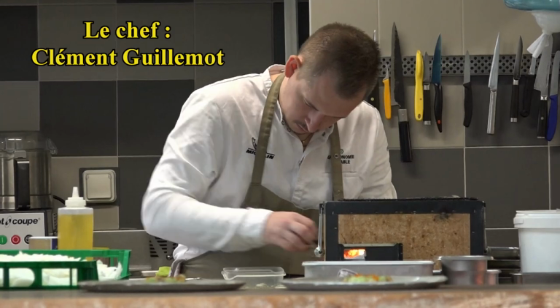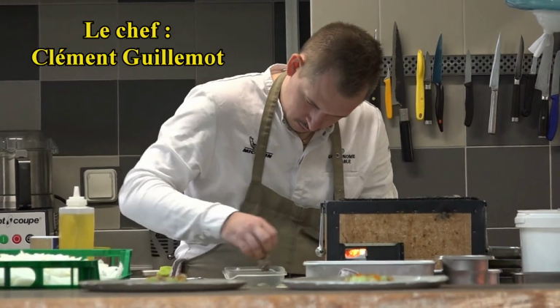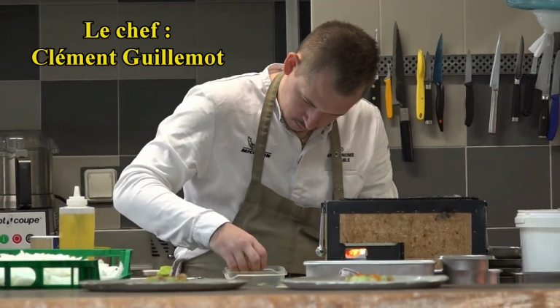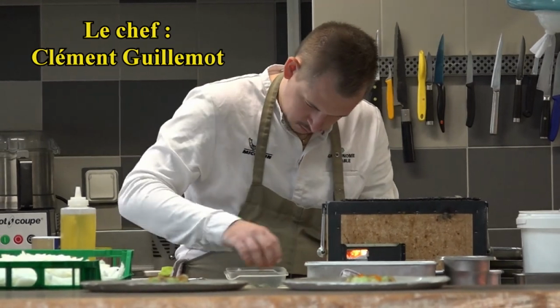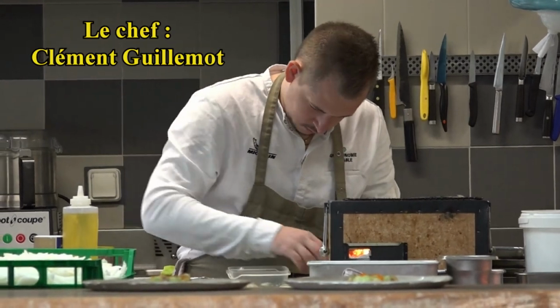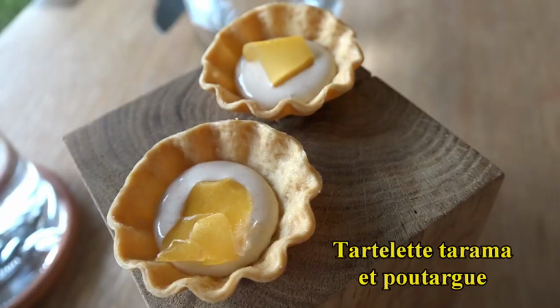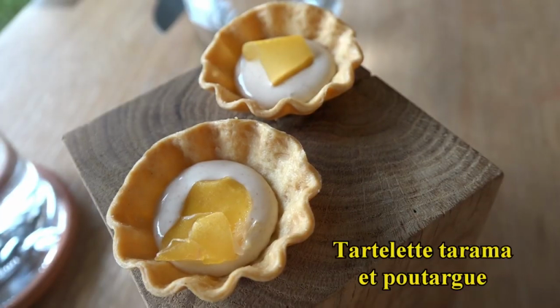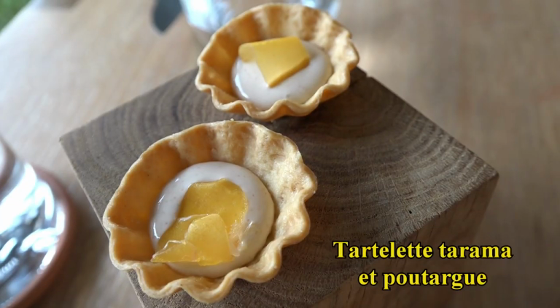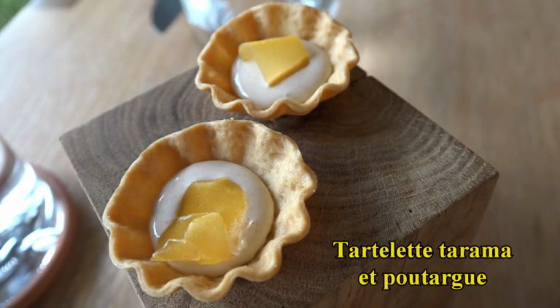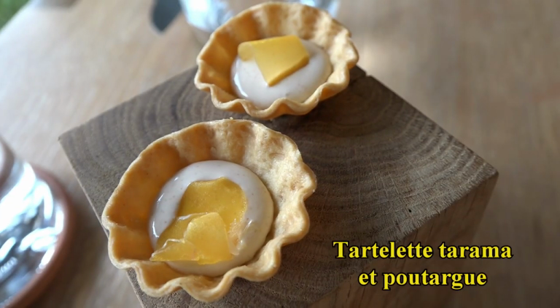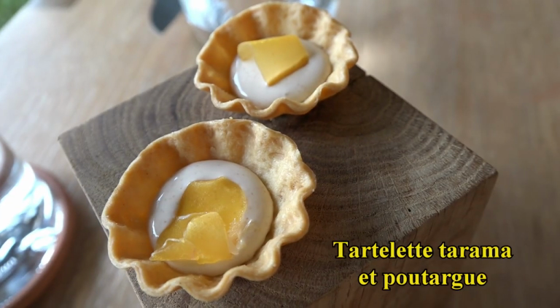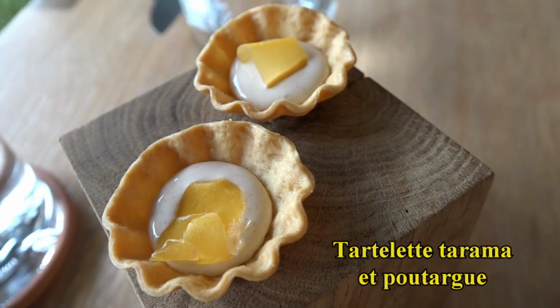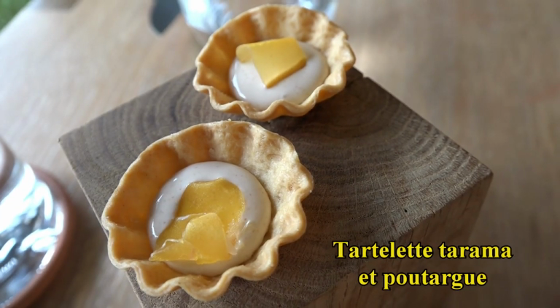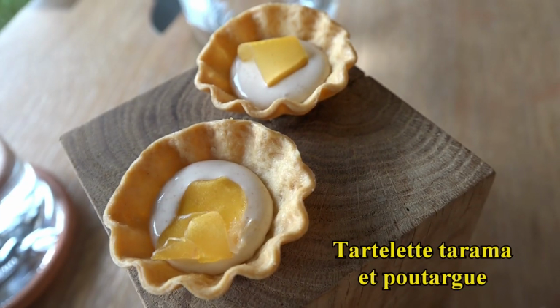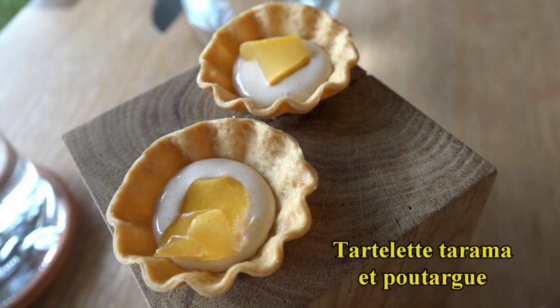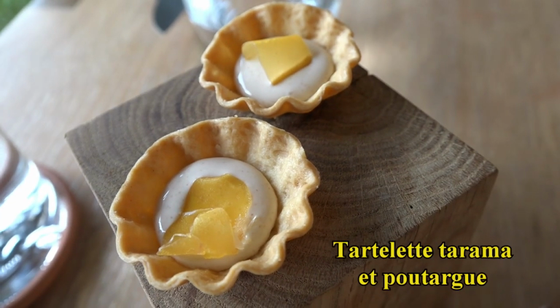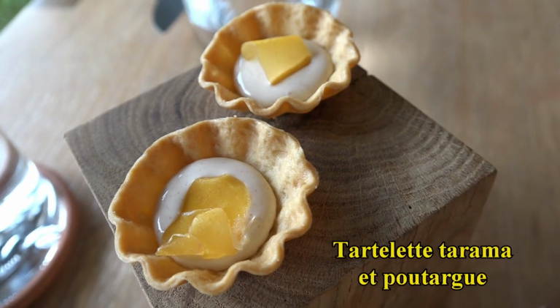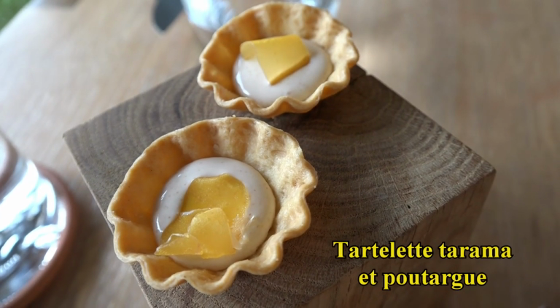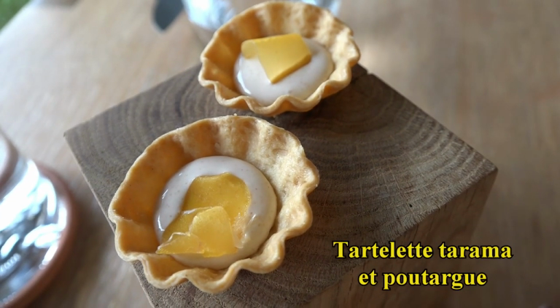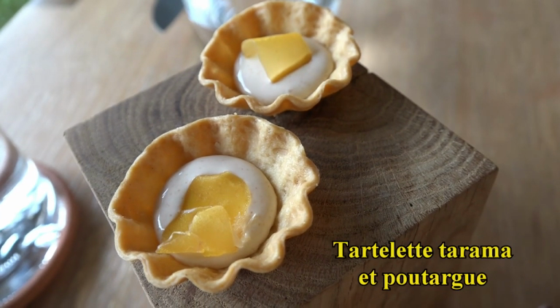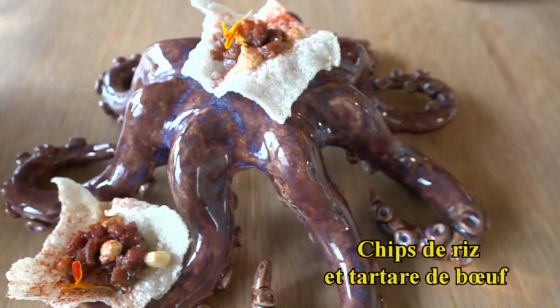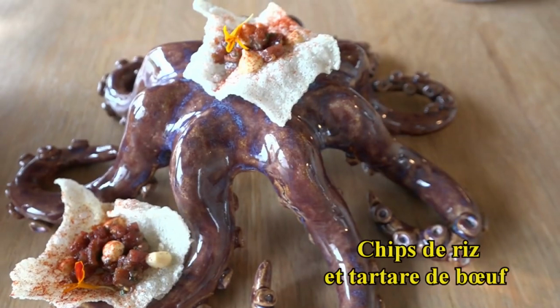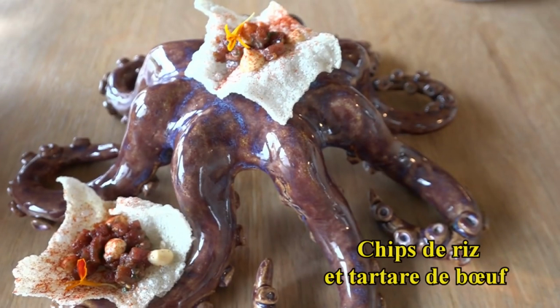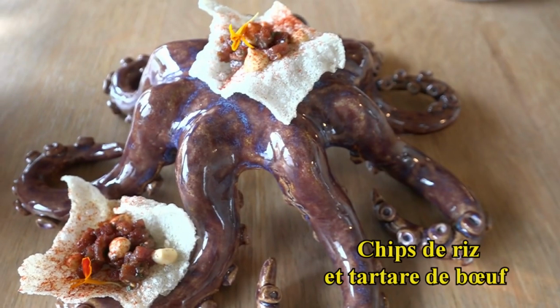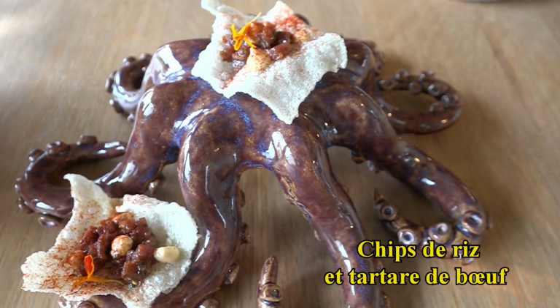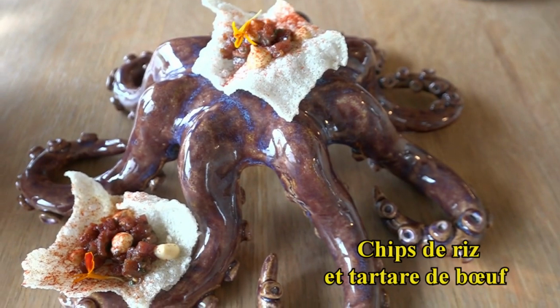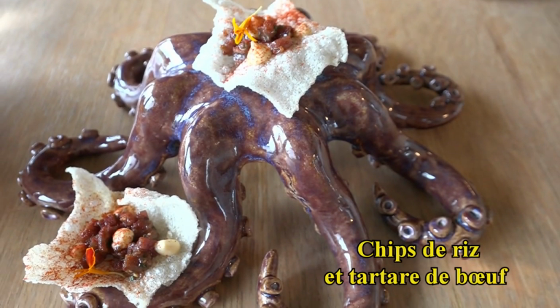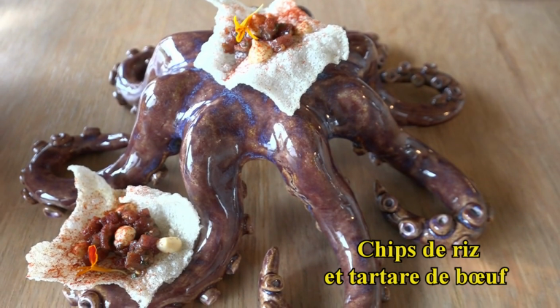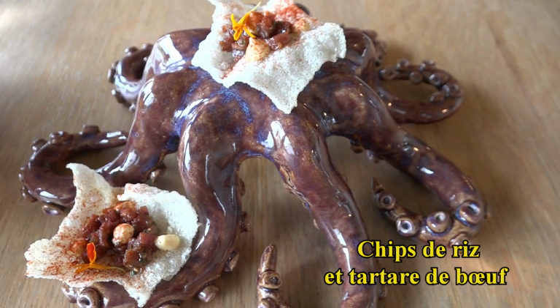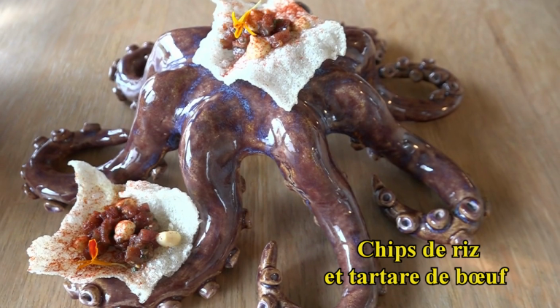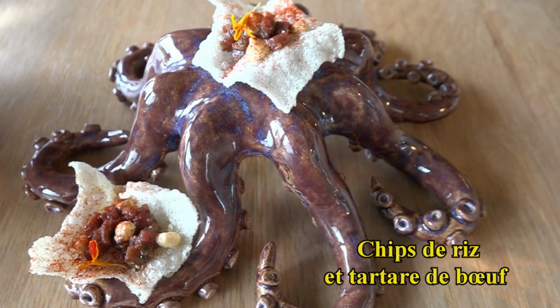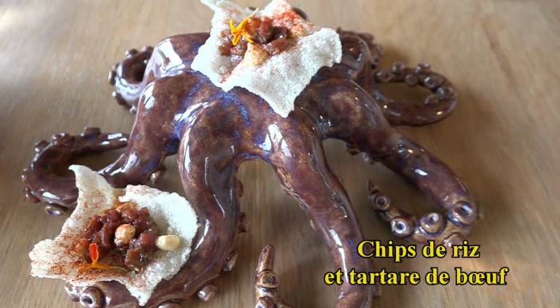We have some tartelettes Tarama and Coutargue, and at the side, a chips of rice and tartare — it's a sweet food.